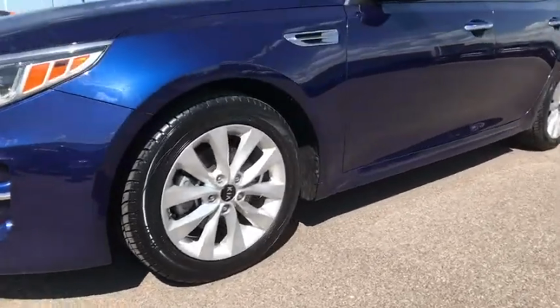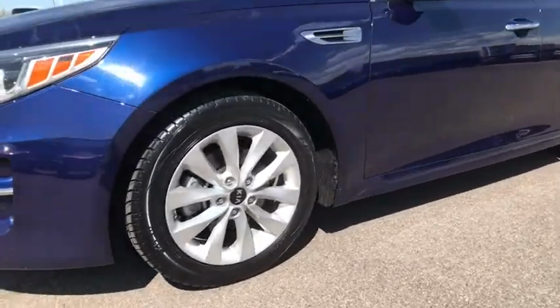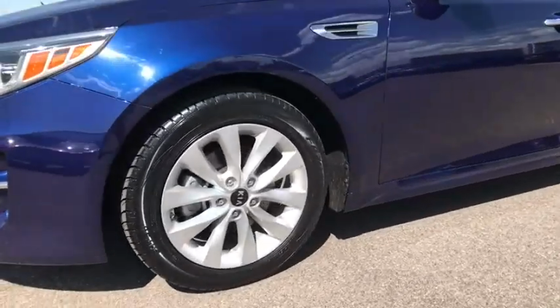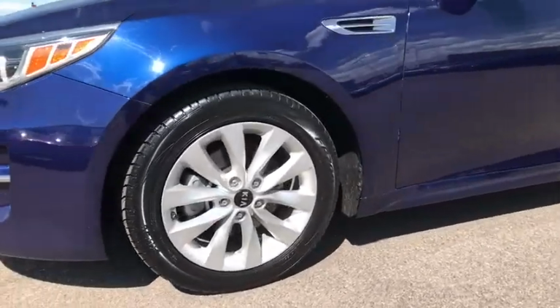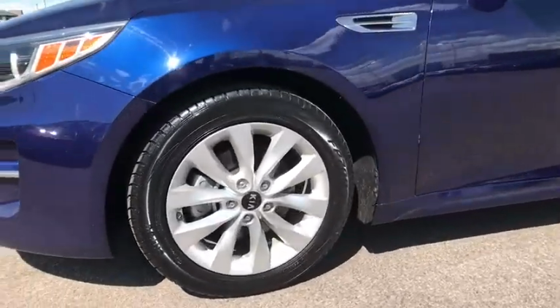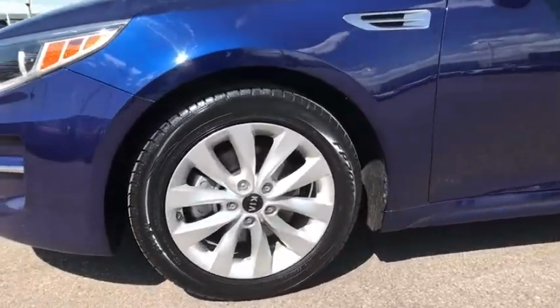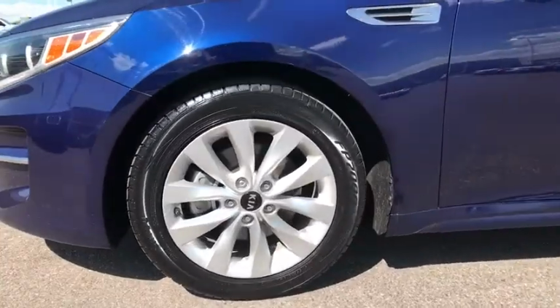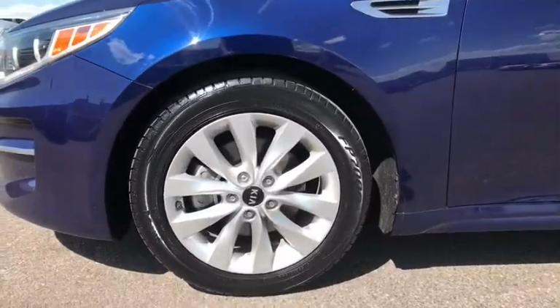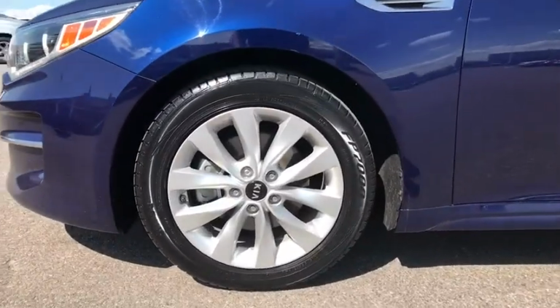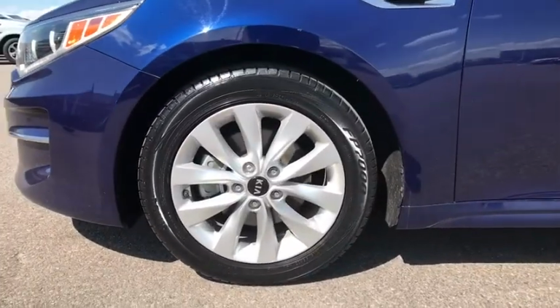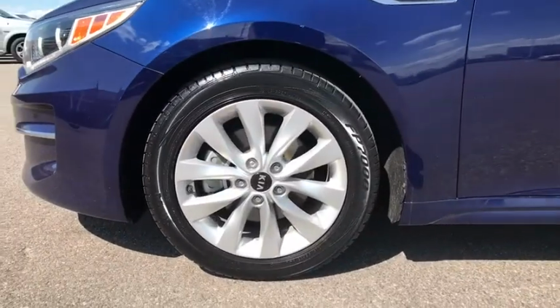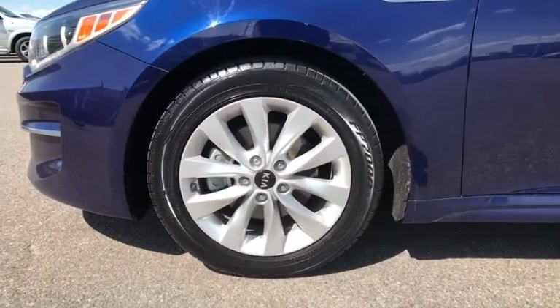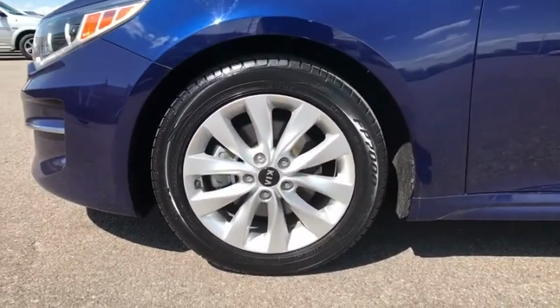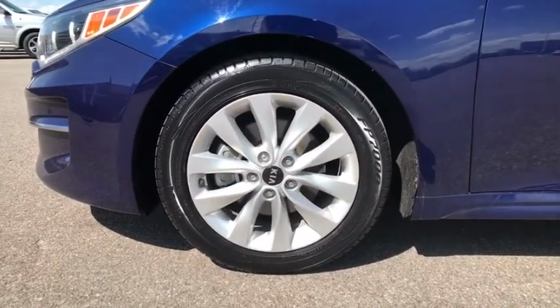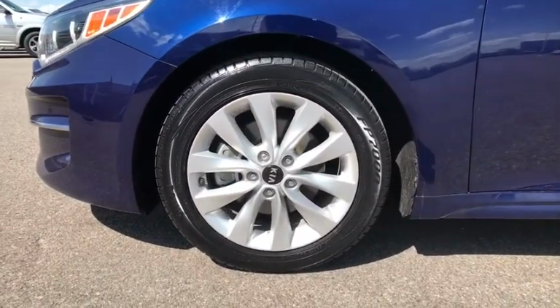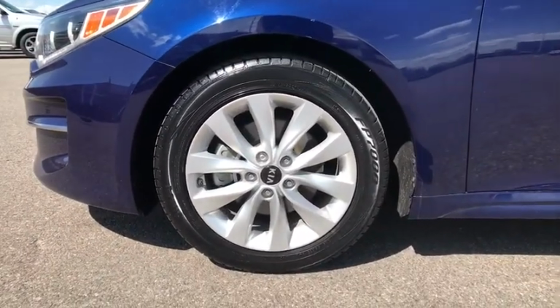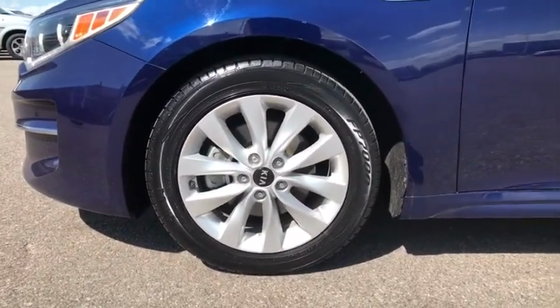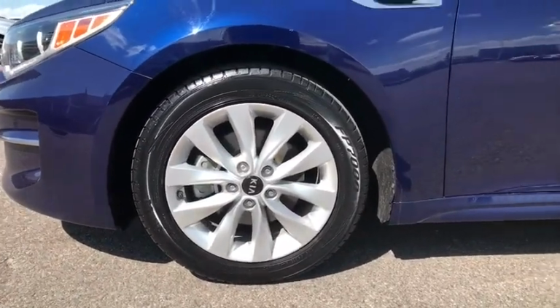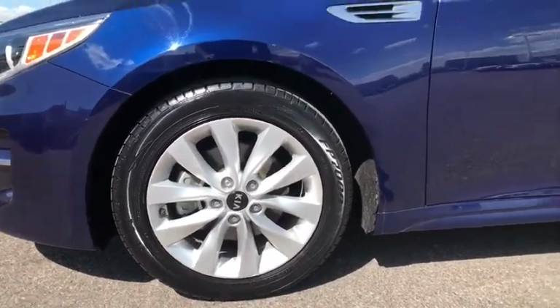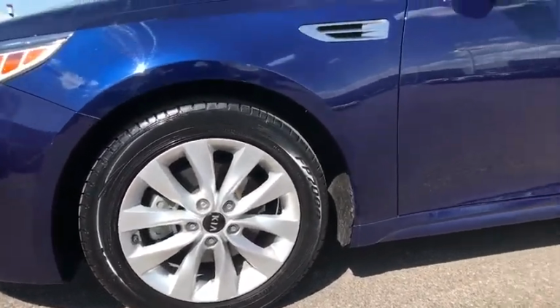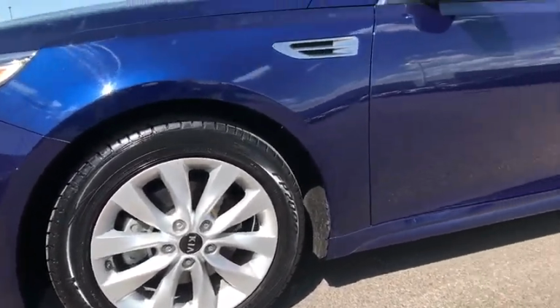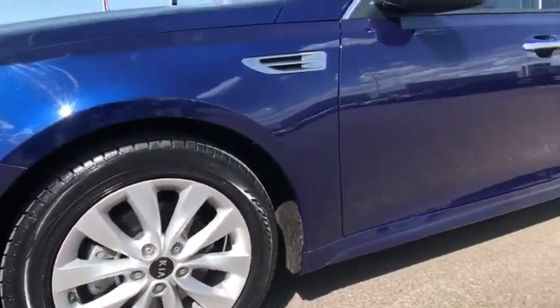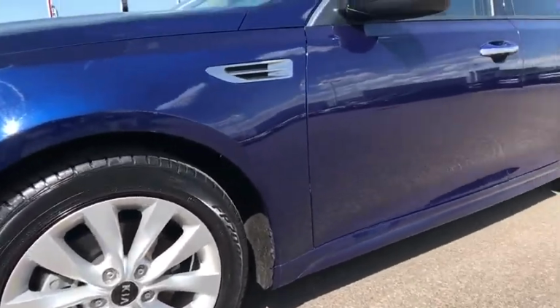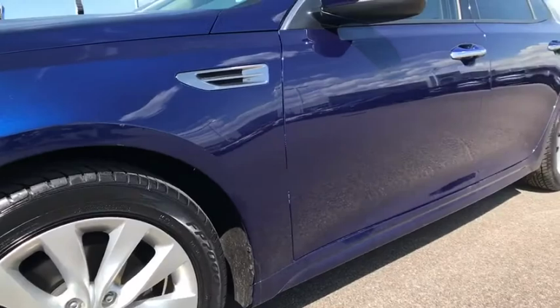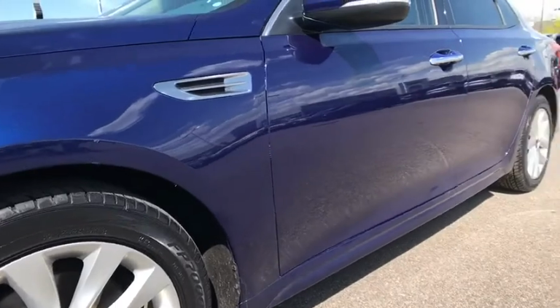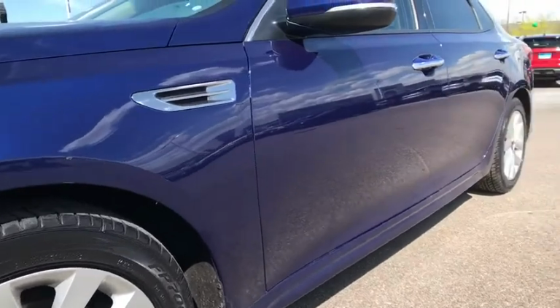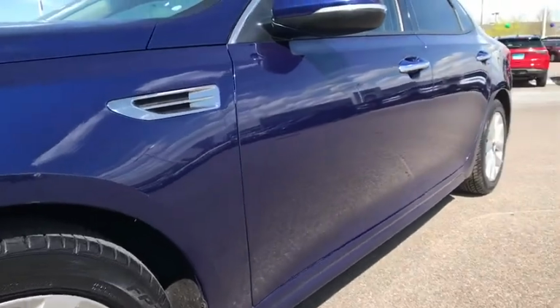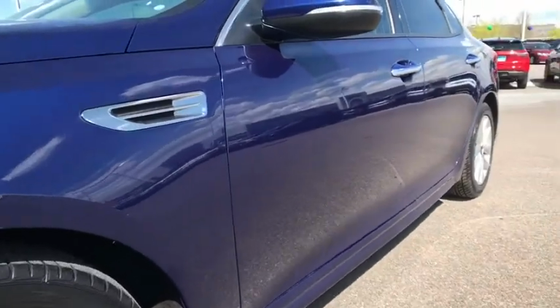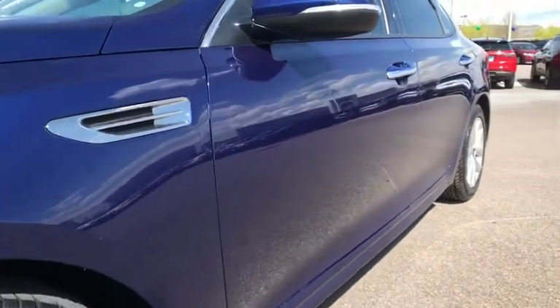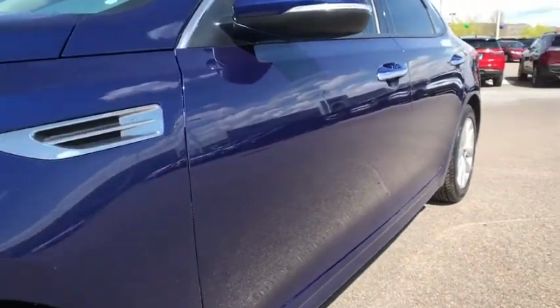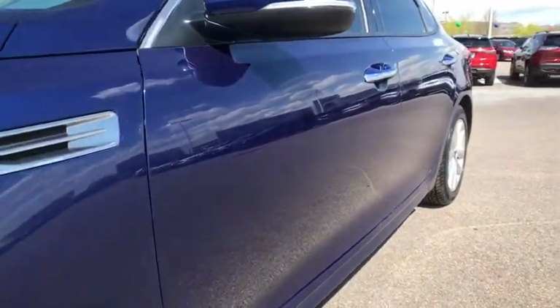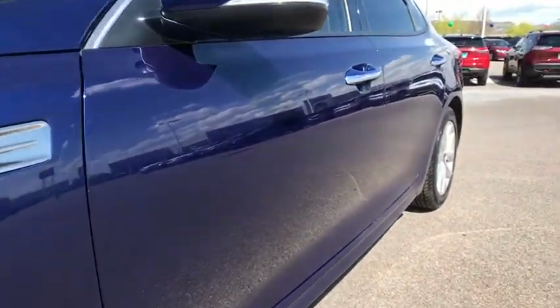Searching for a dependable vehicle that looks great too? You found it, so stop in today. A big deal with today.